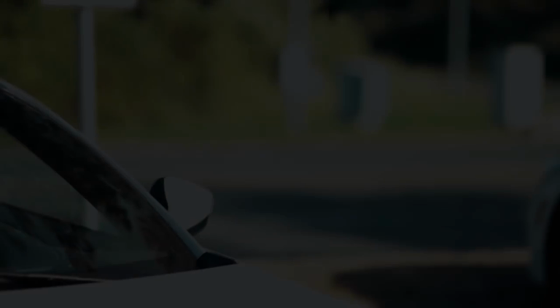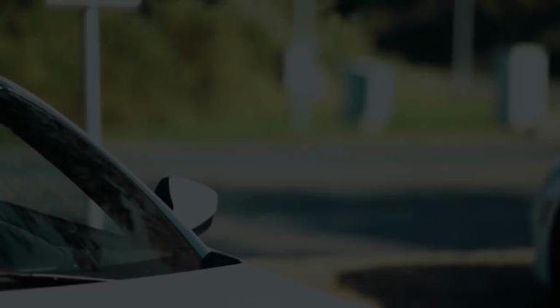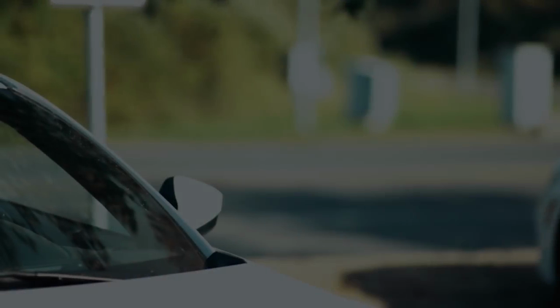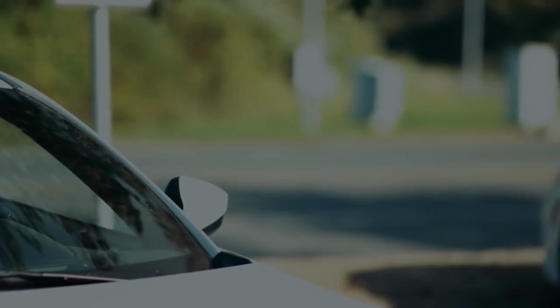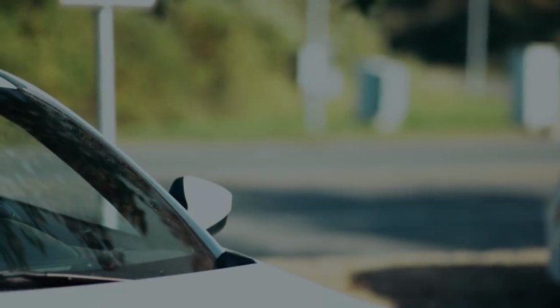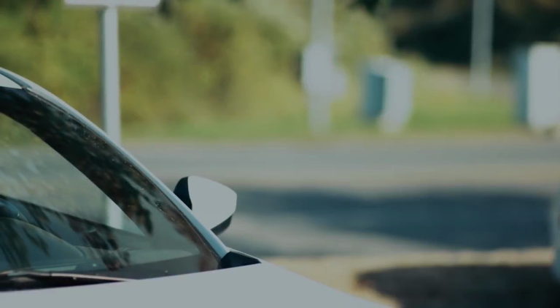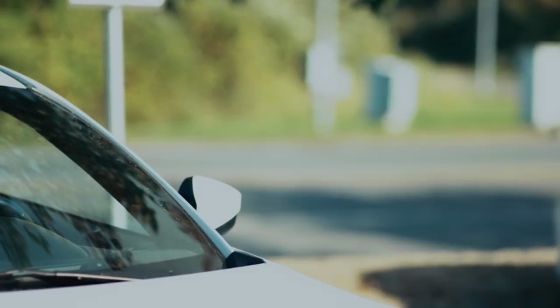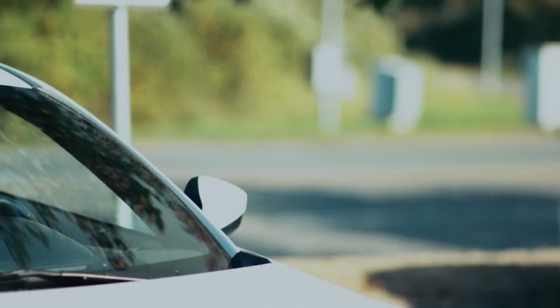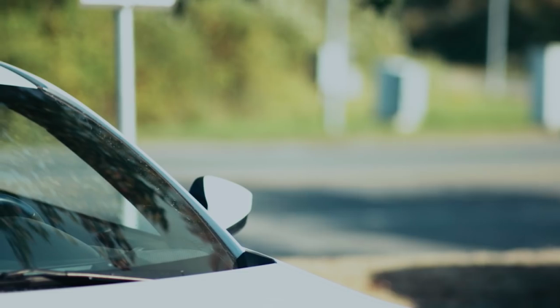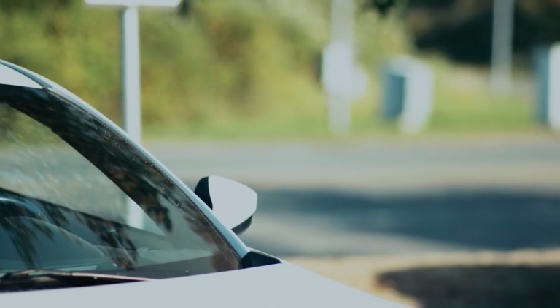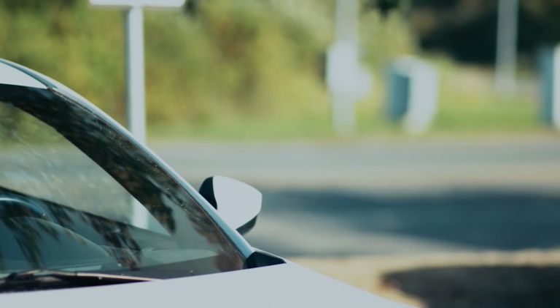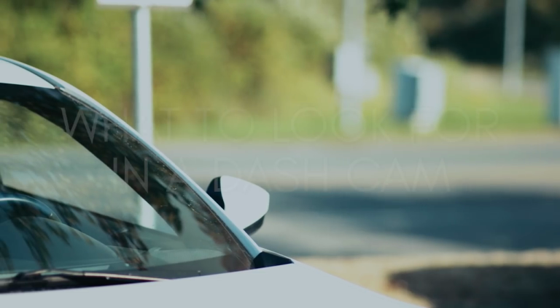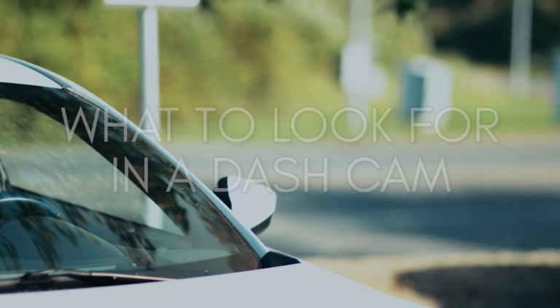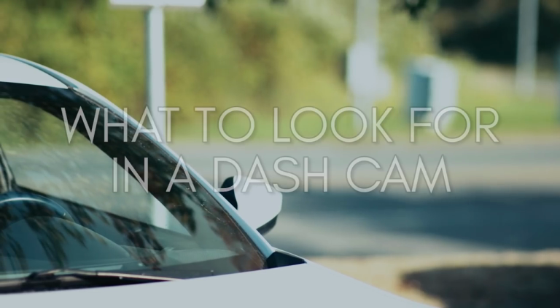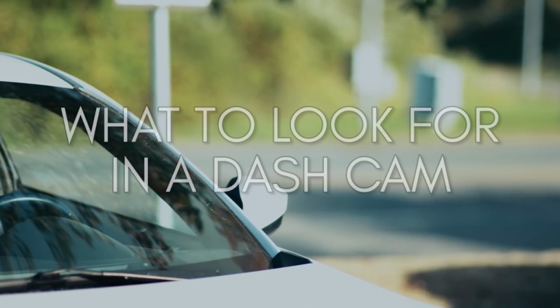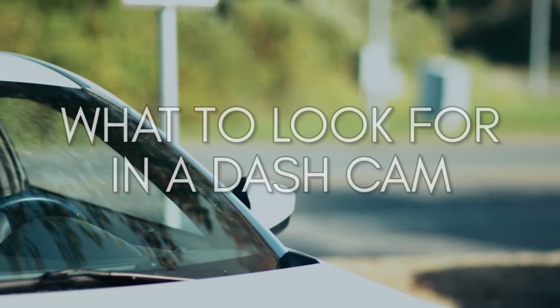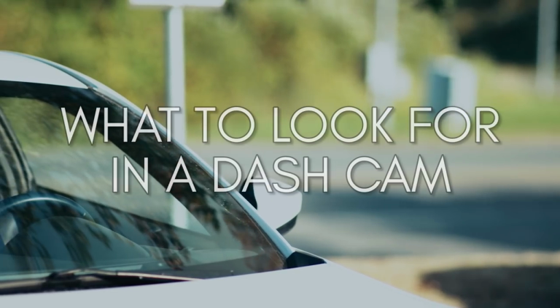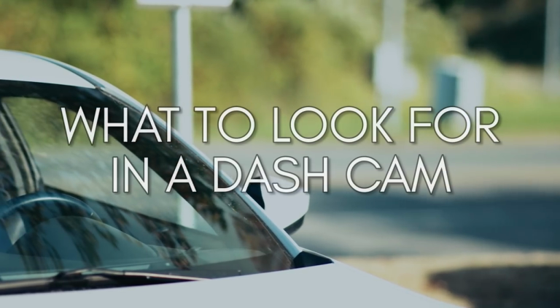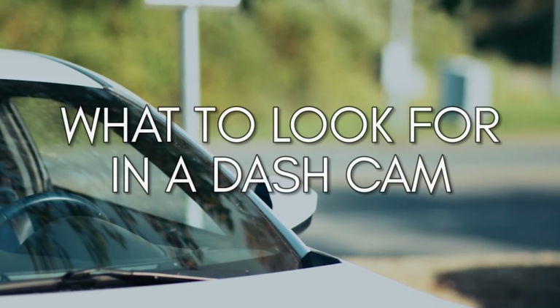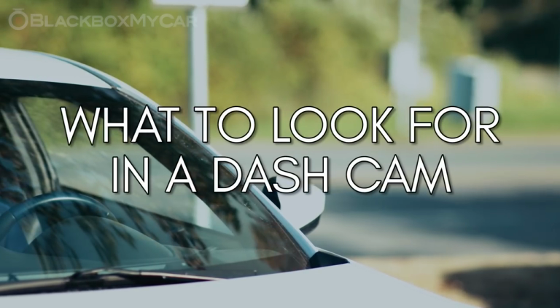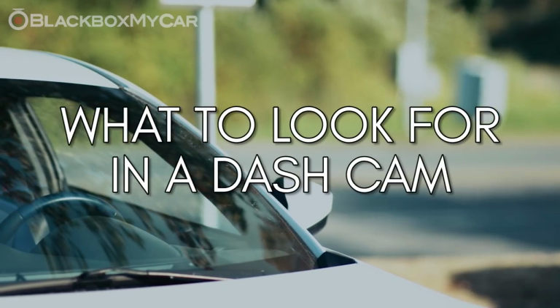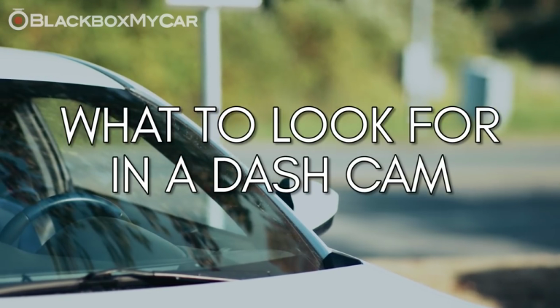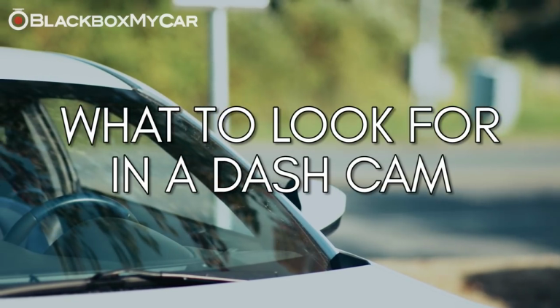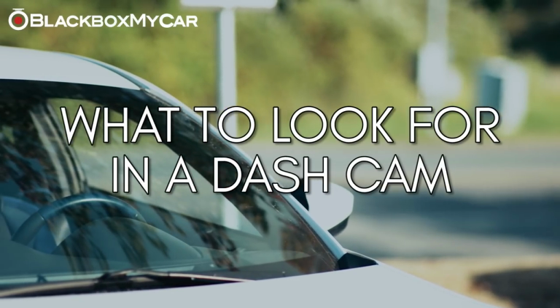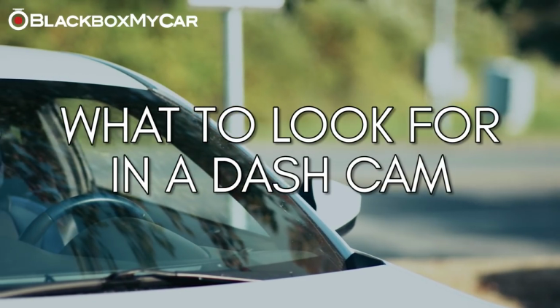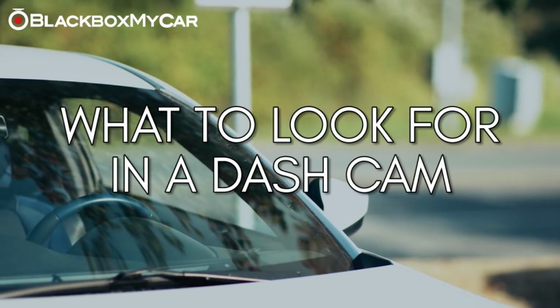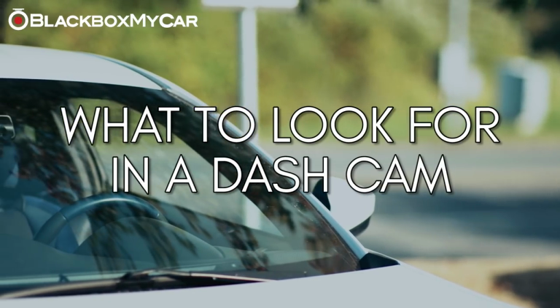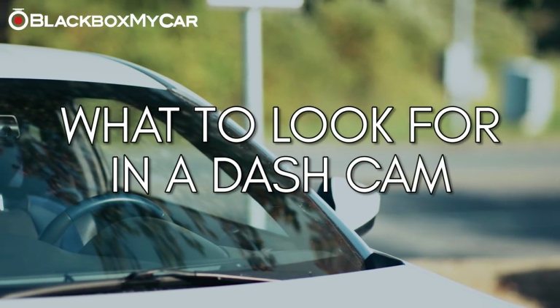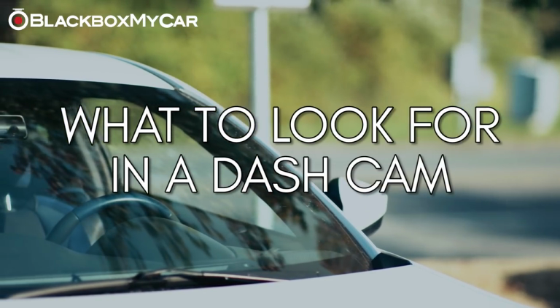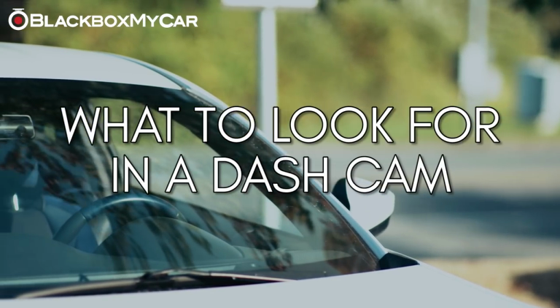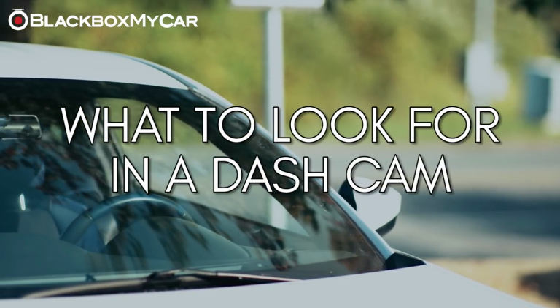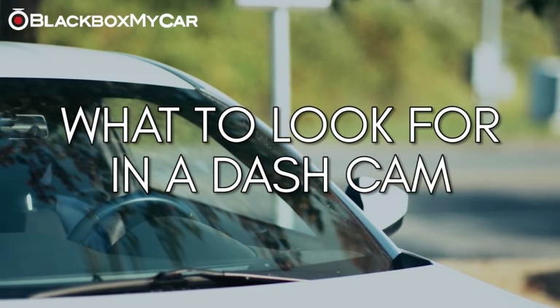Hi guys, this is Alex at Black Box My Car. What to look for in a dash cam.